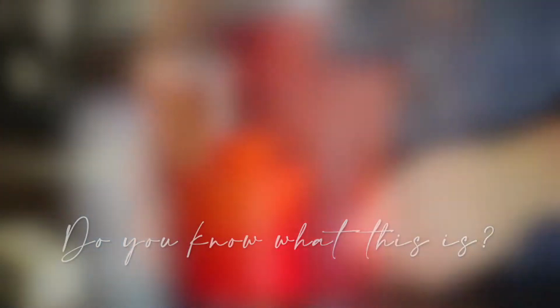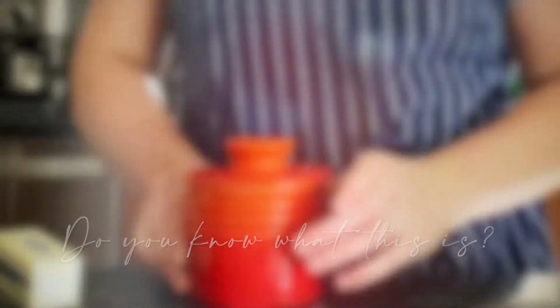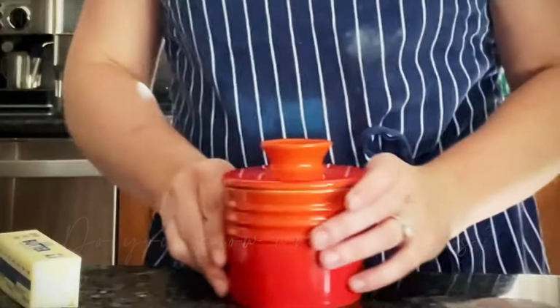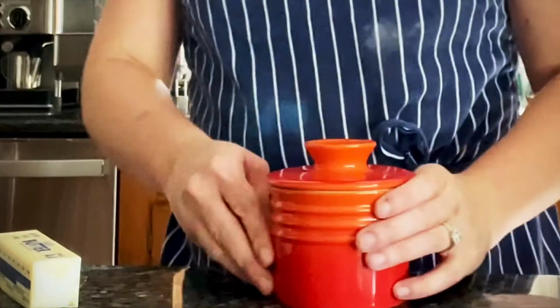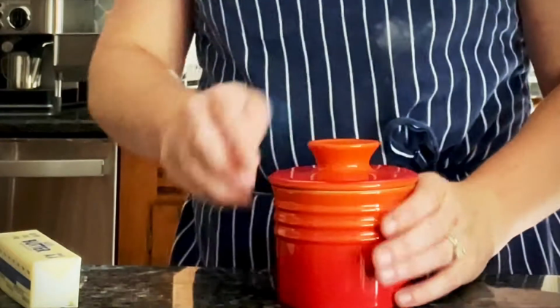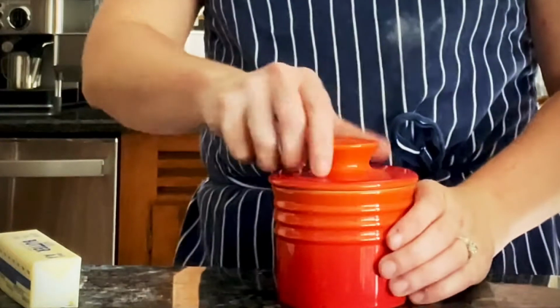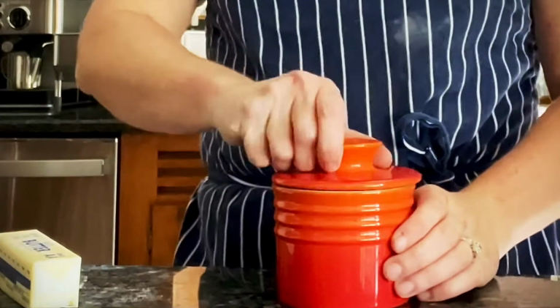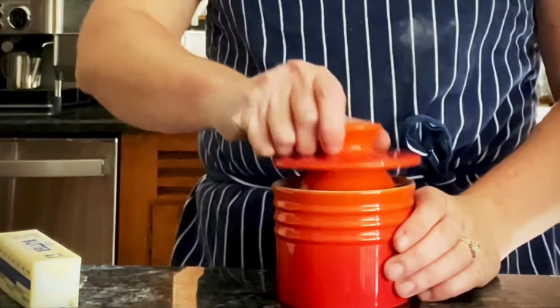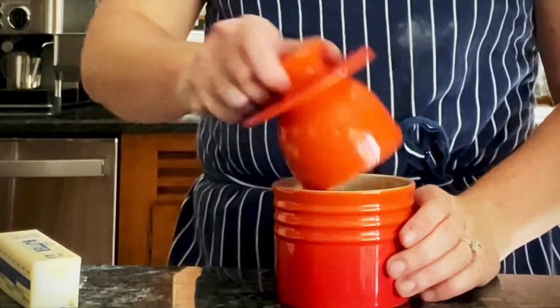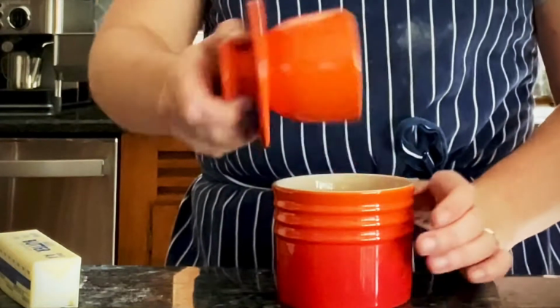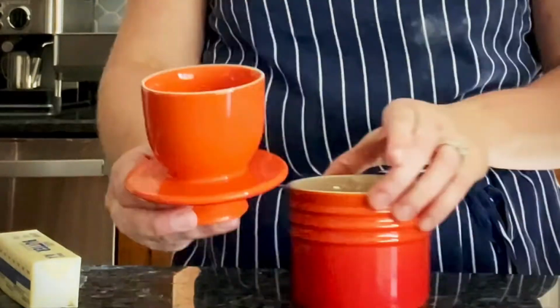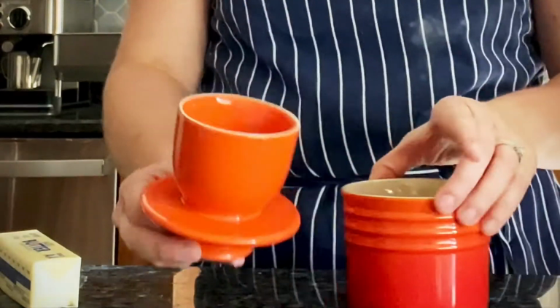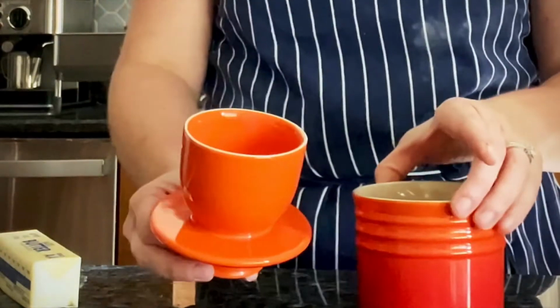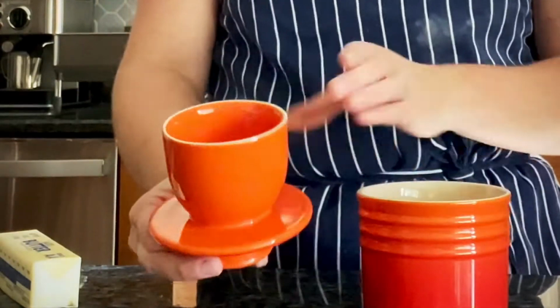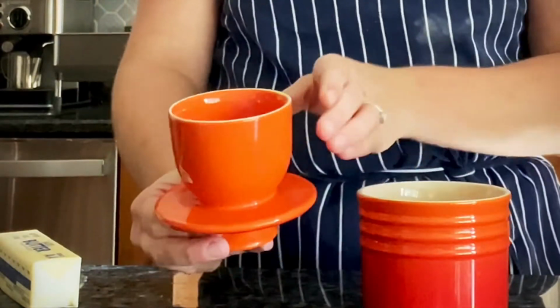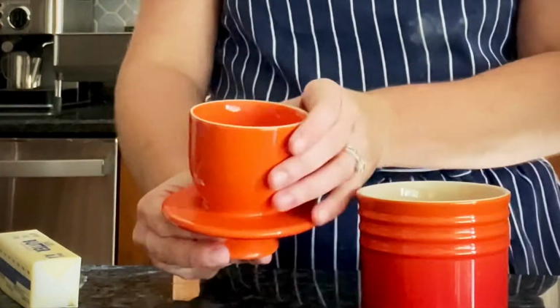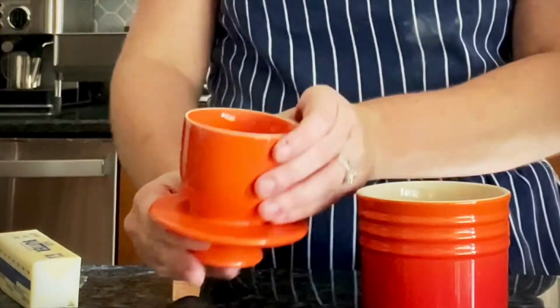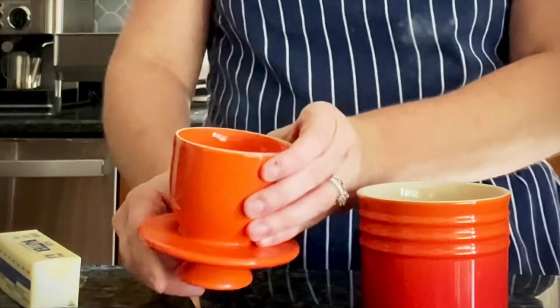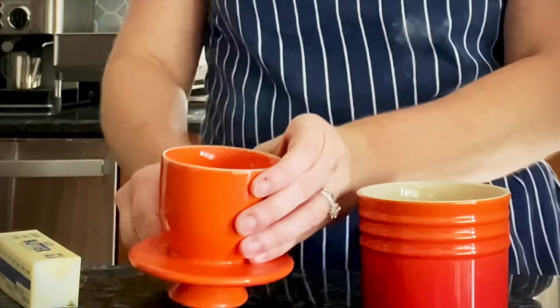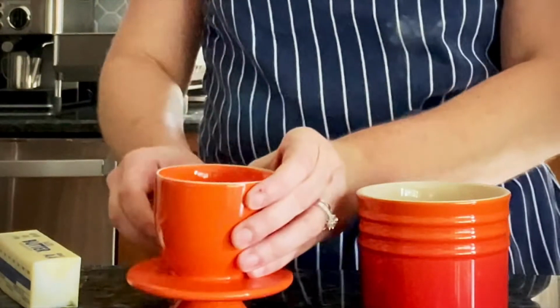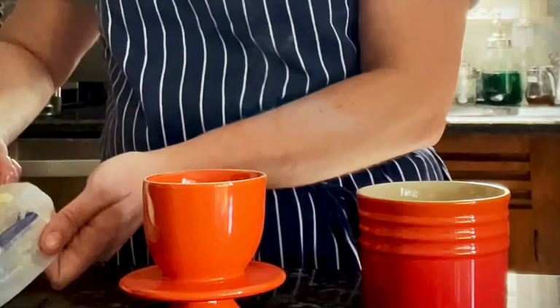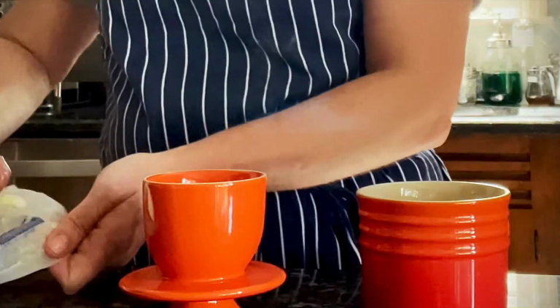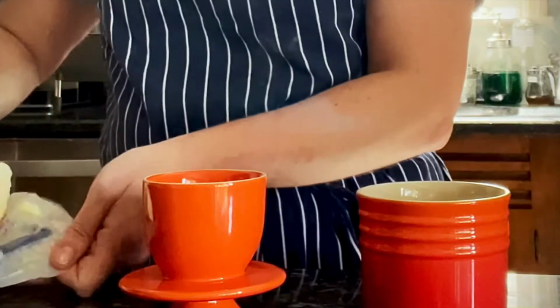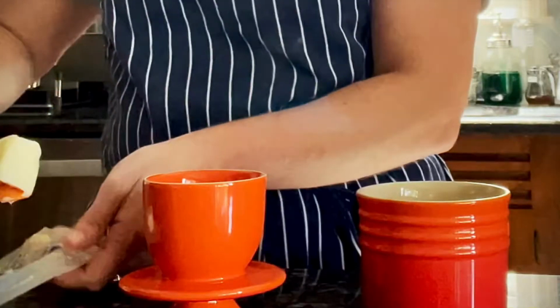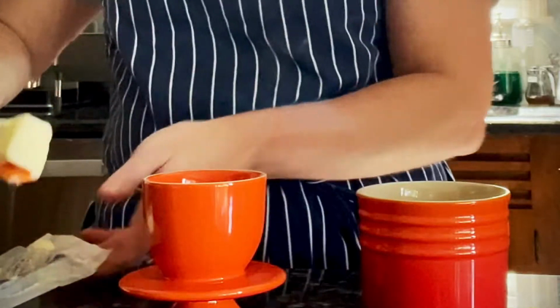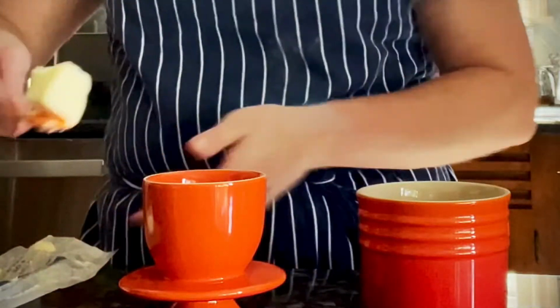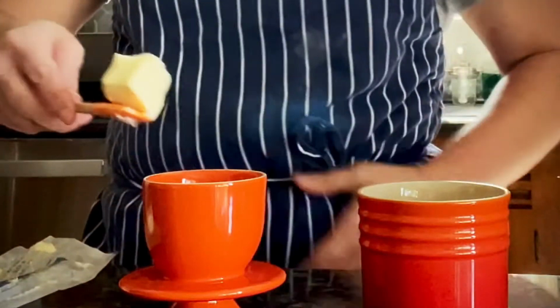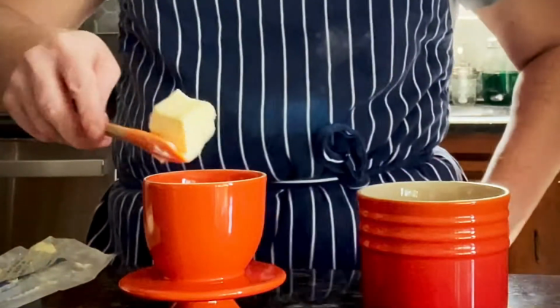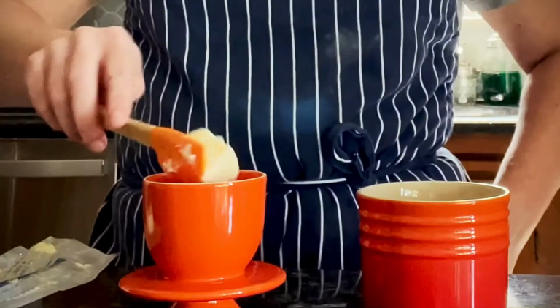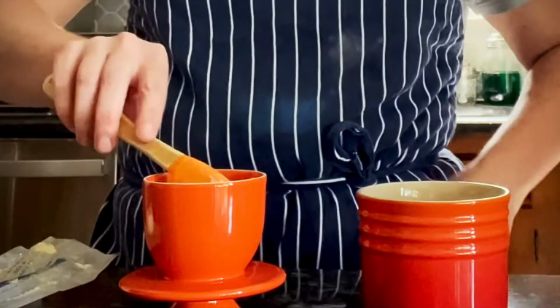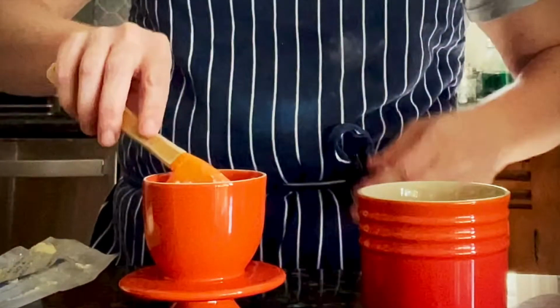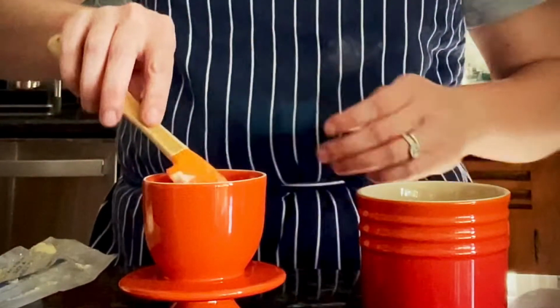This is a butter bell. It is used to keep spreadable butter on the counter for up to 30 days.